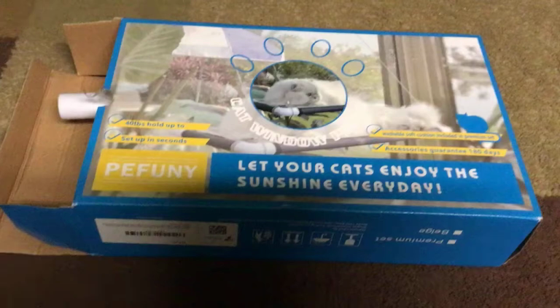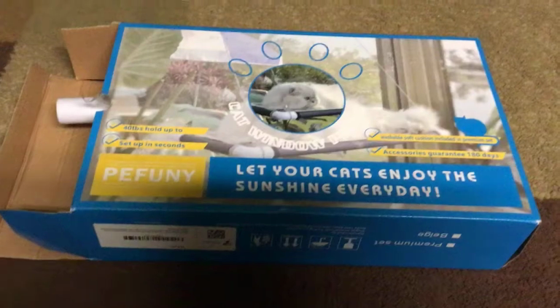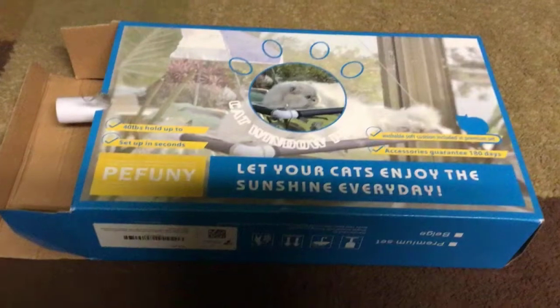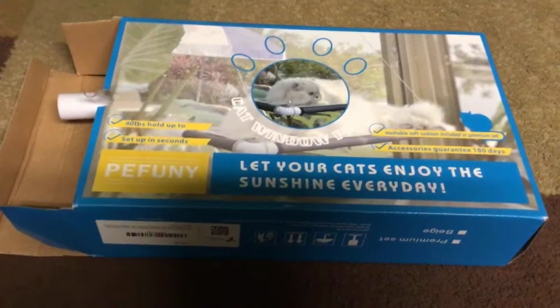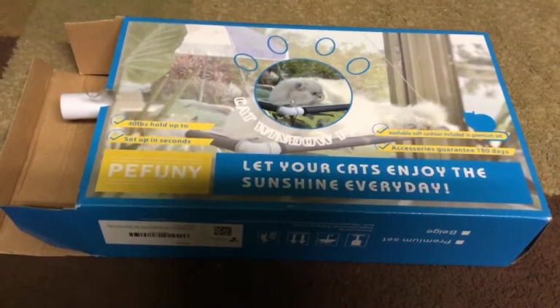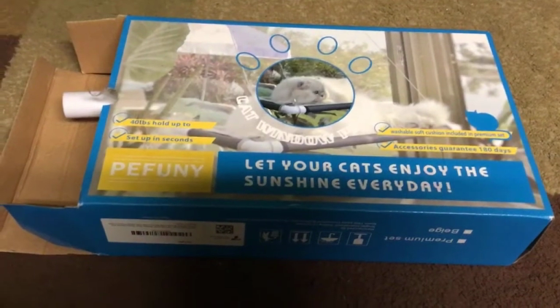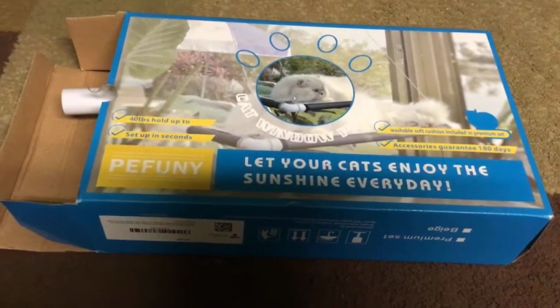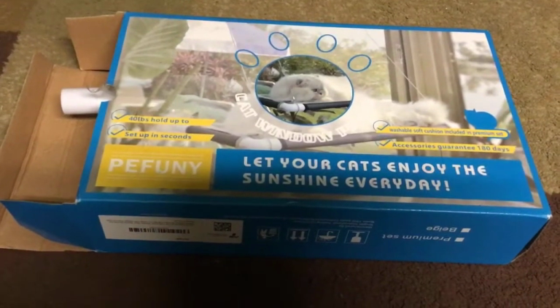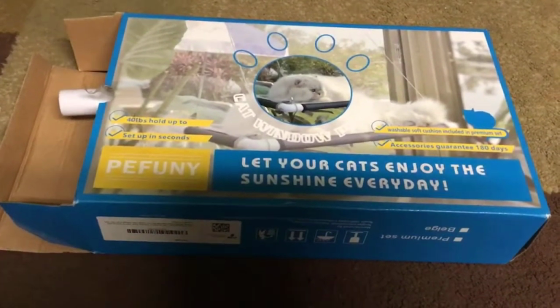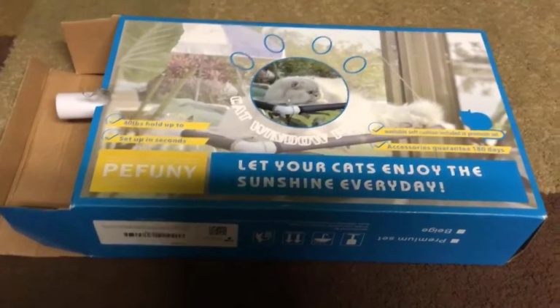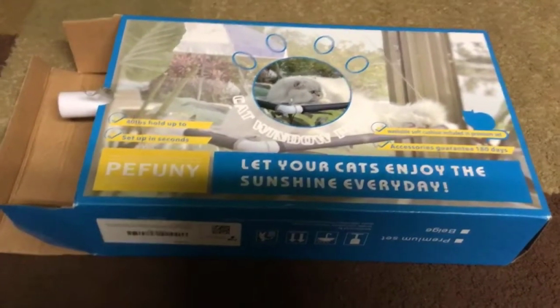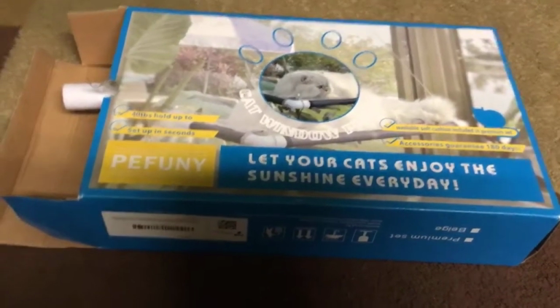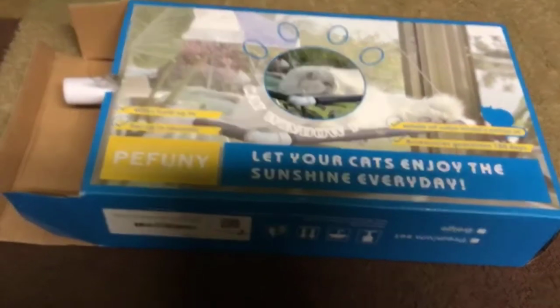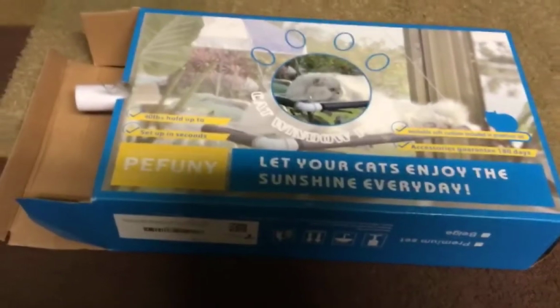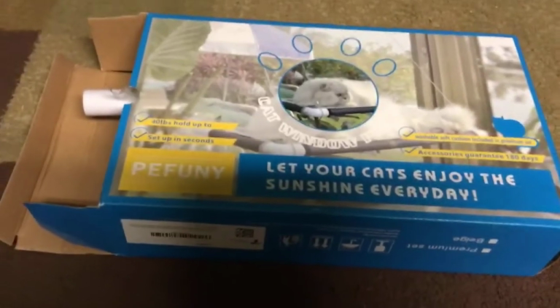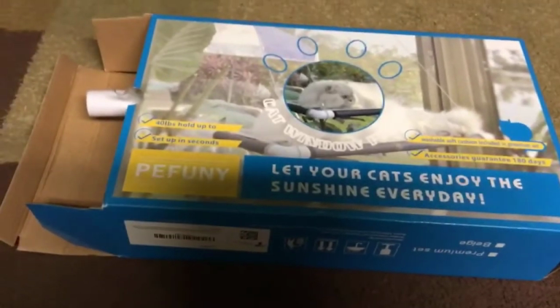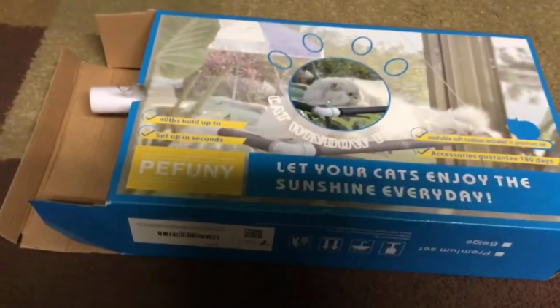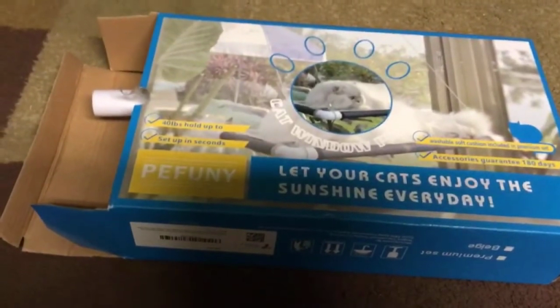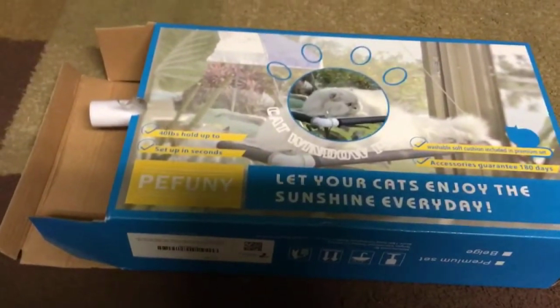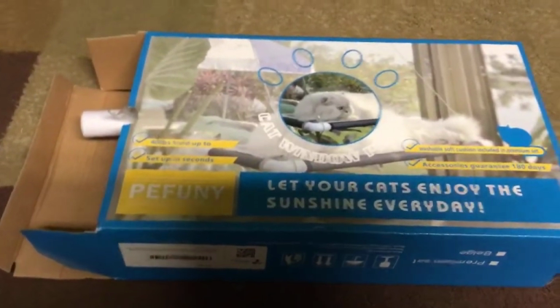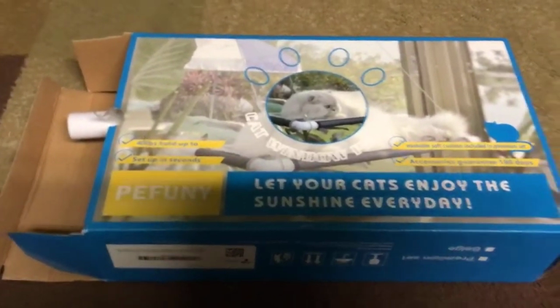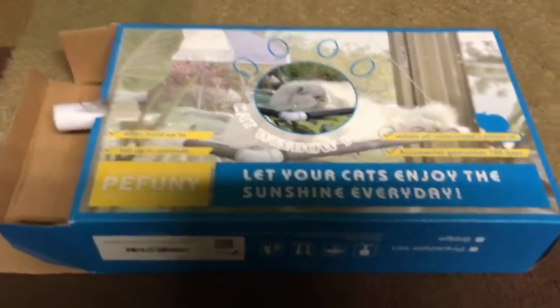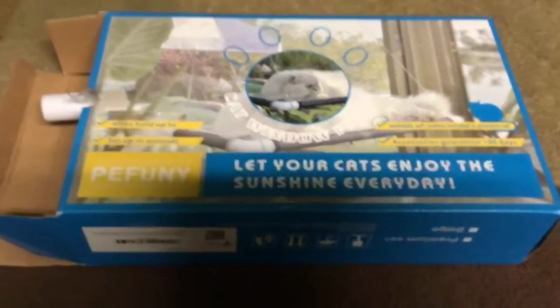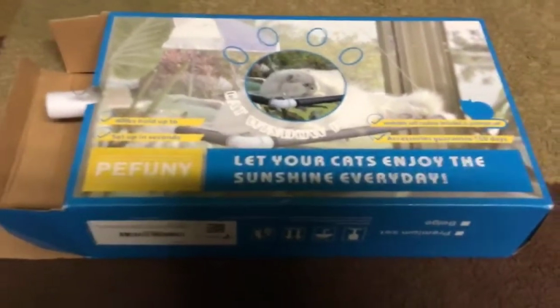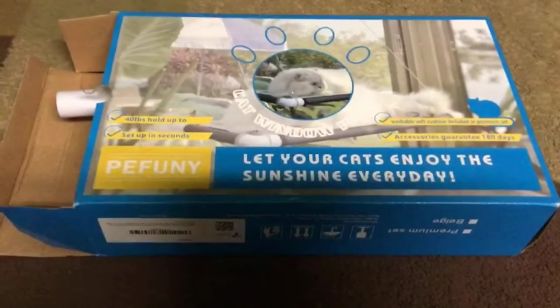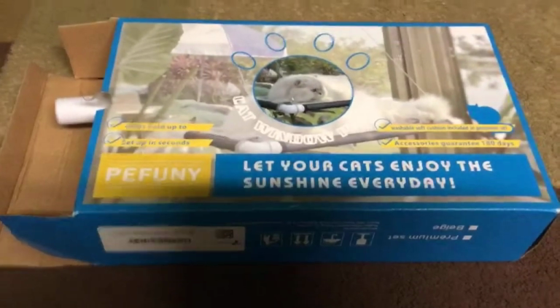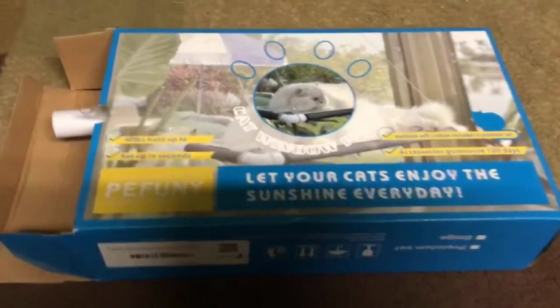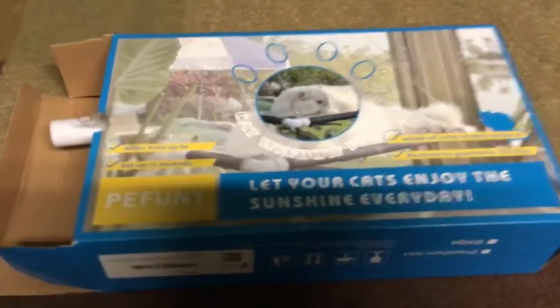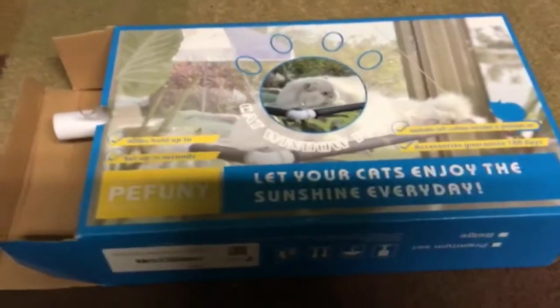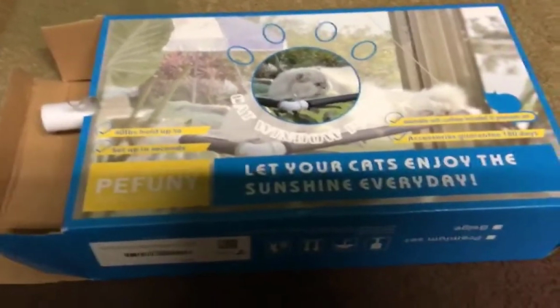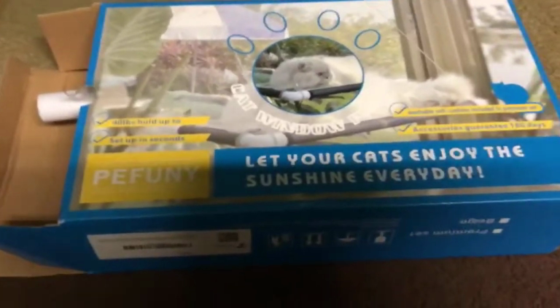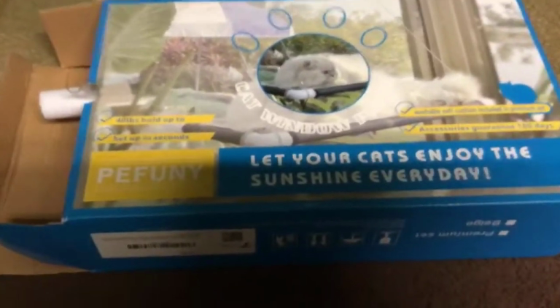Hey, it's me, Nevaeh, and today I'm going to be reviewing this hanging cat bed. Let's get into it.